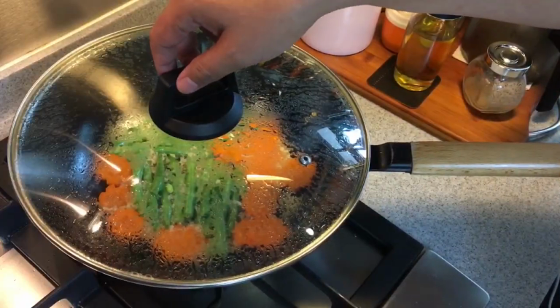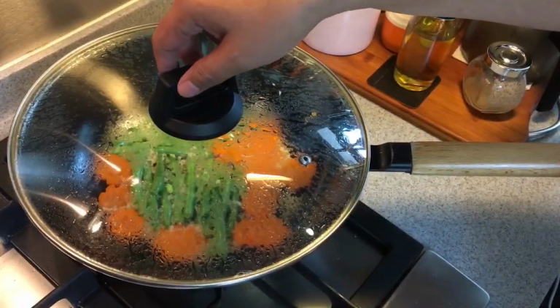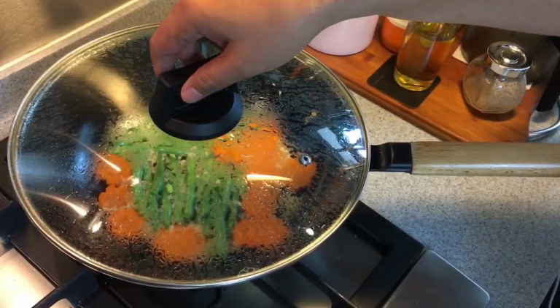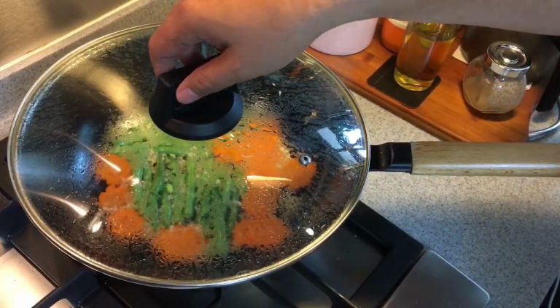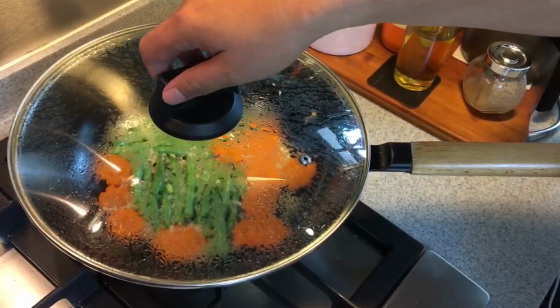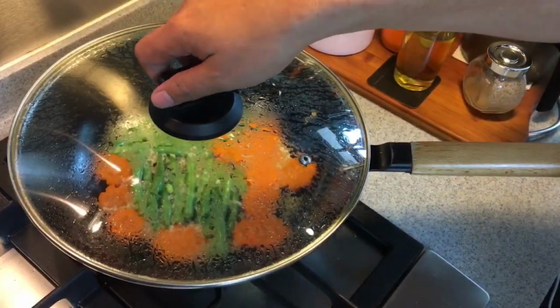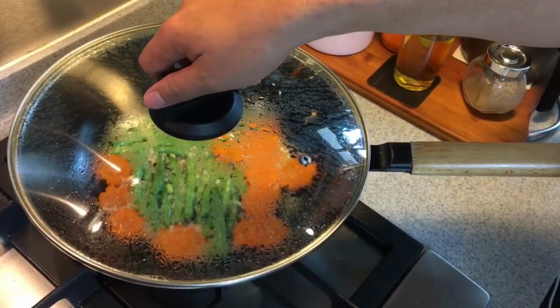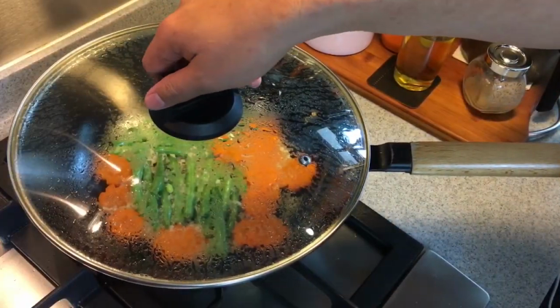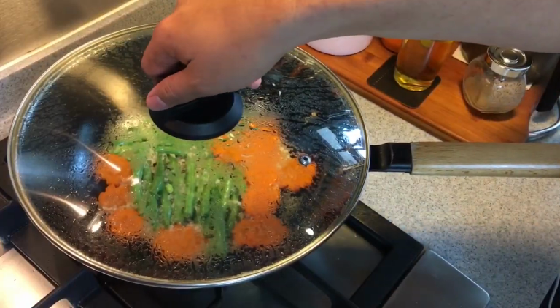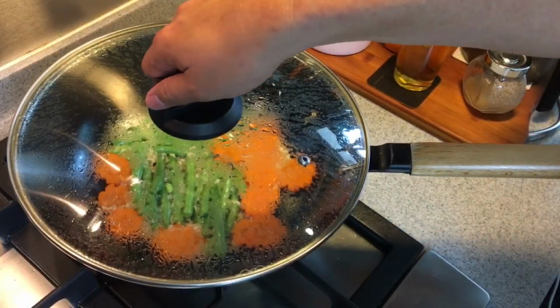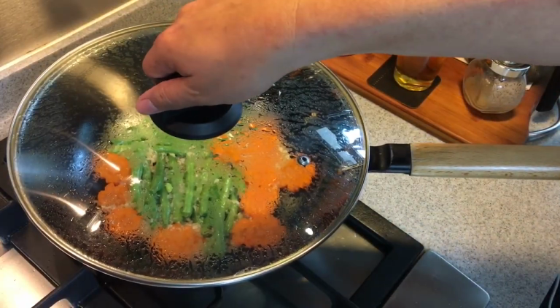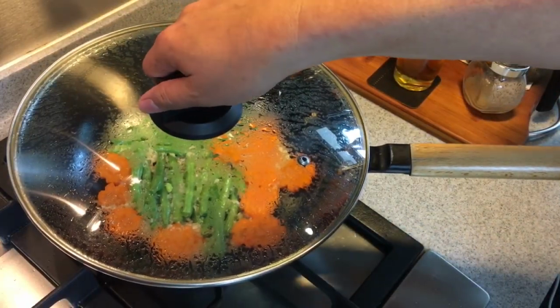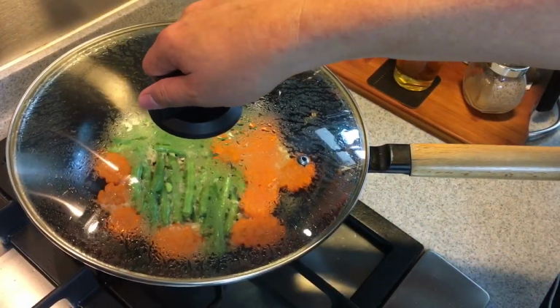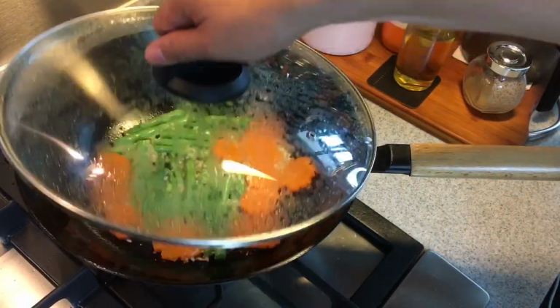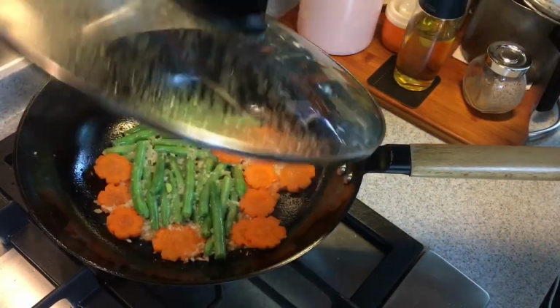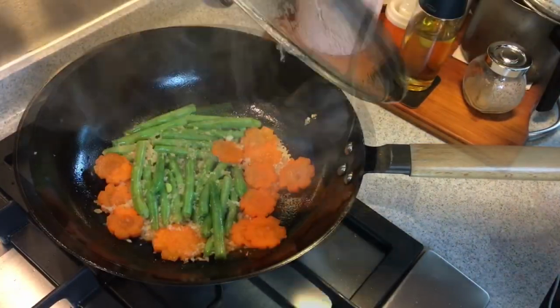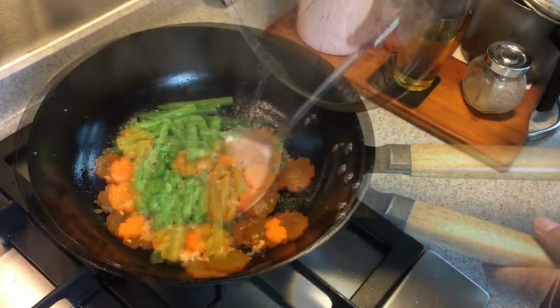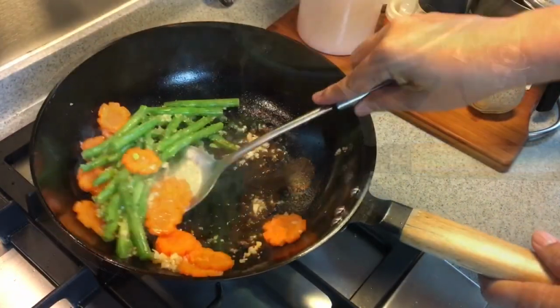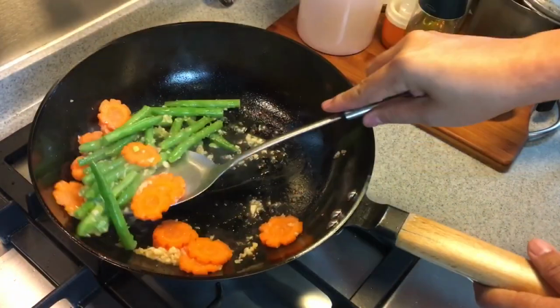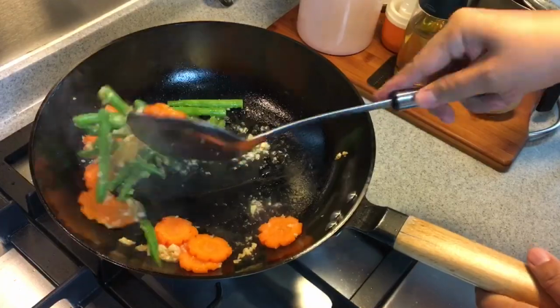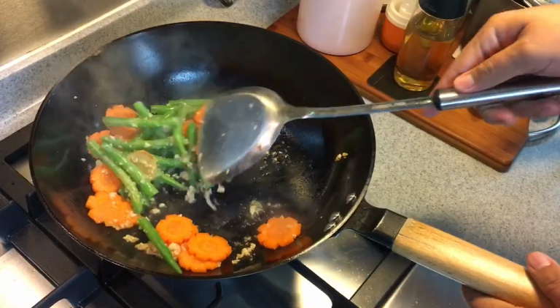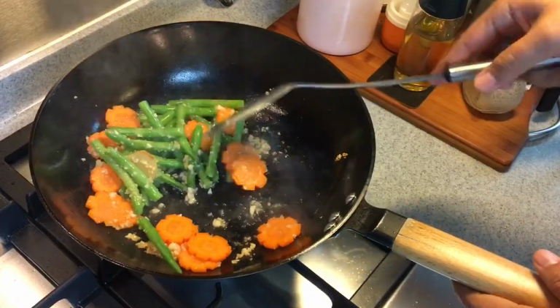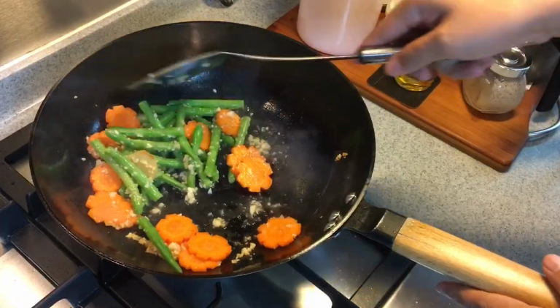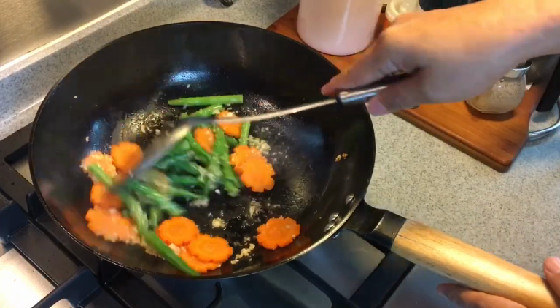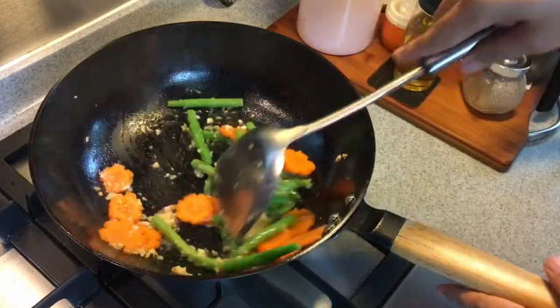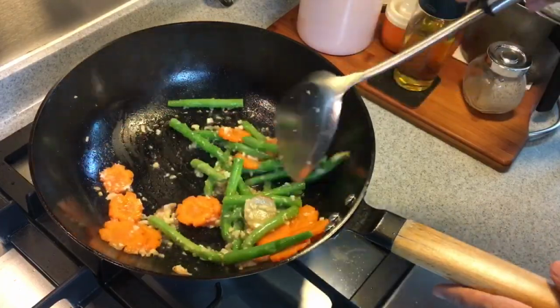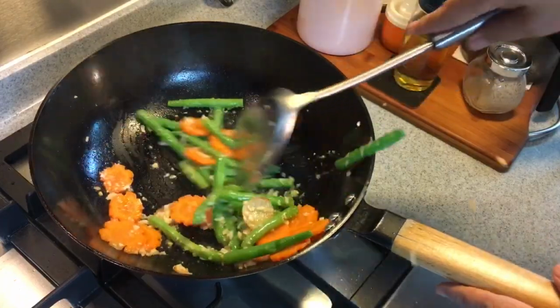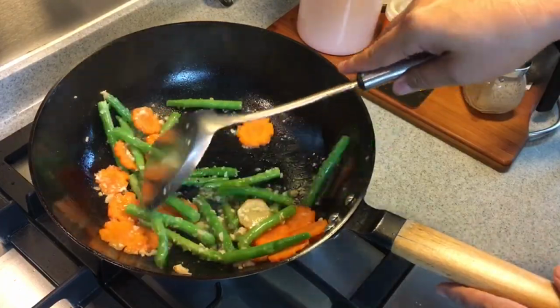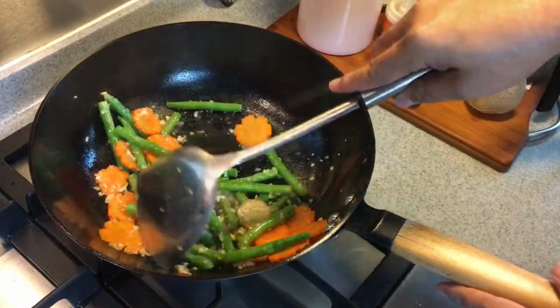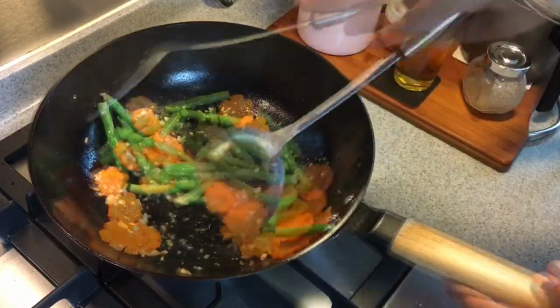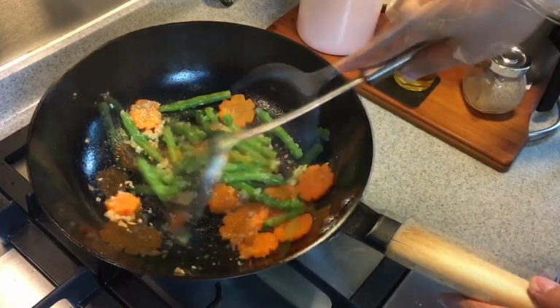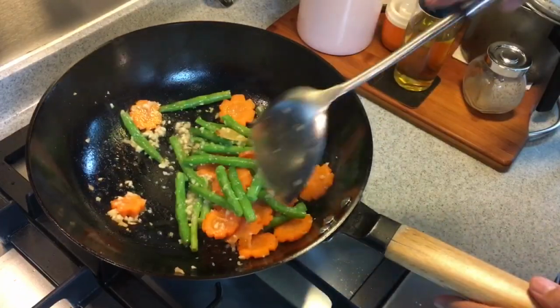Three minutes has passed. Let's have a look. They are softened already. This is good.